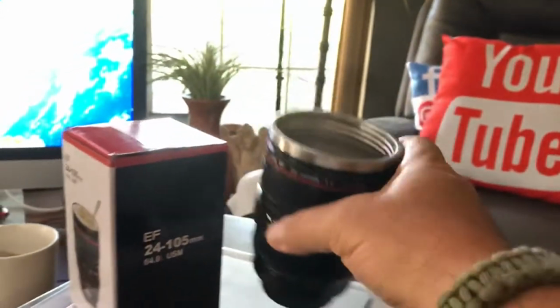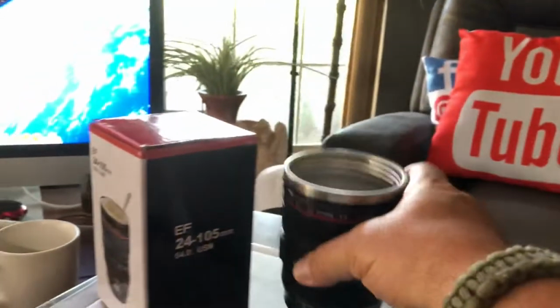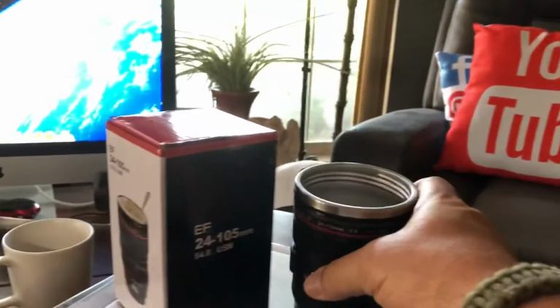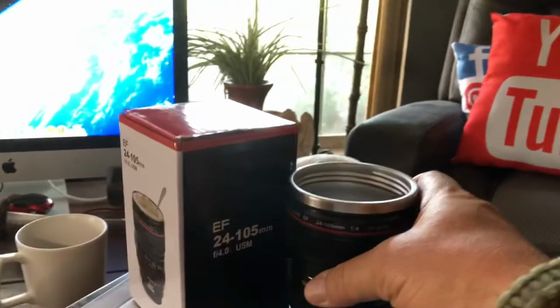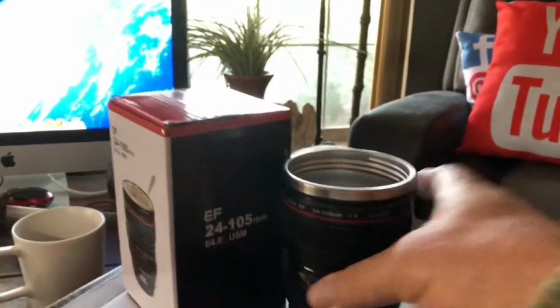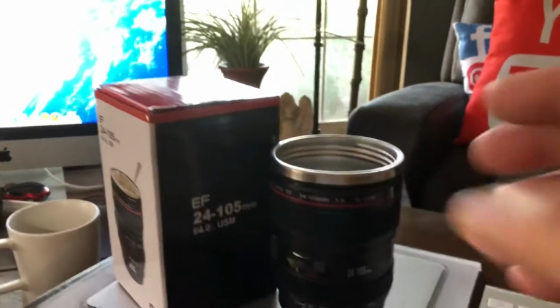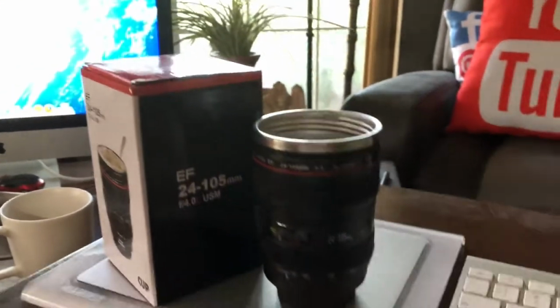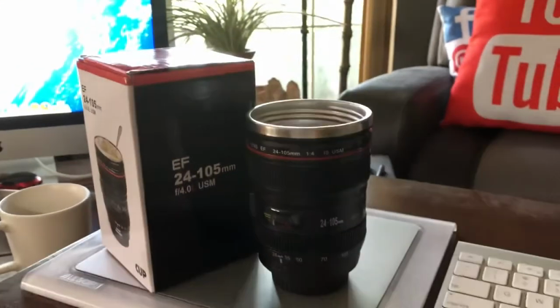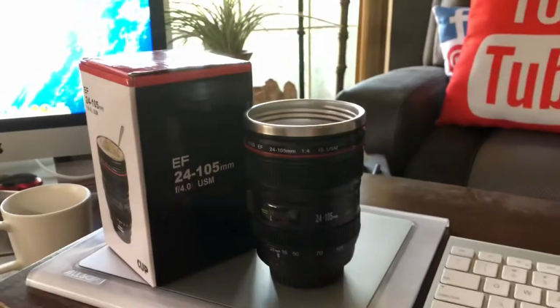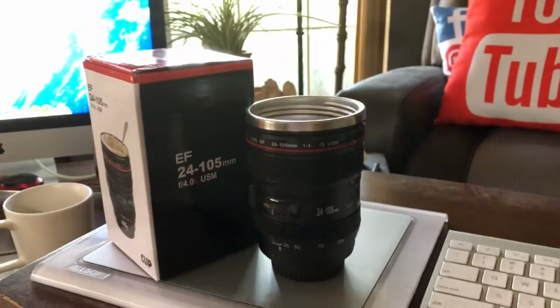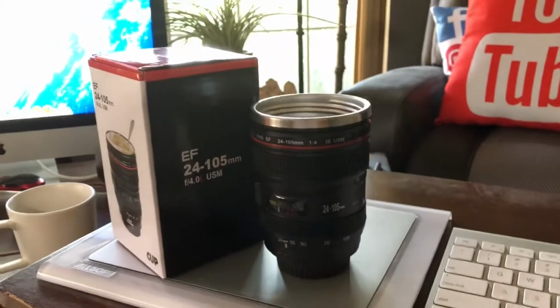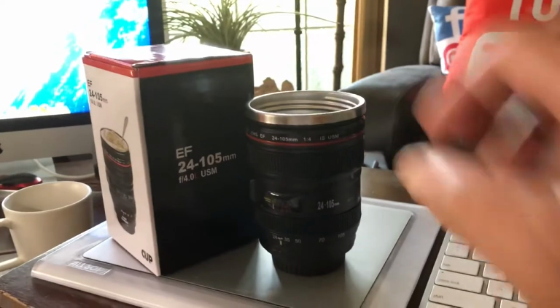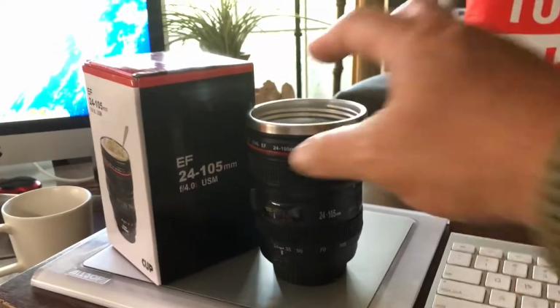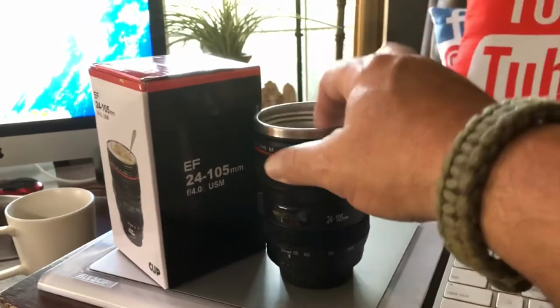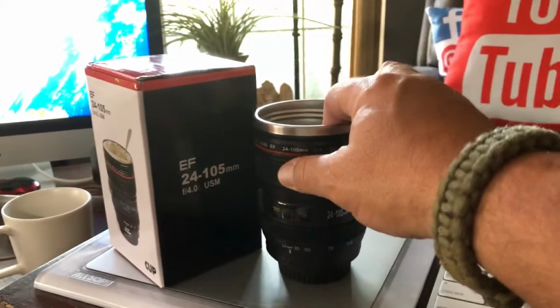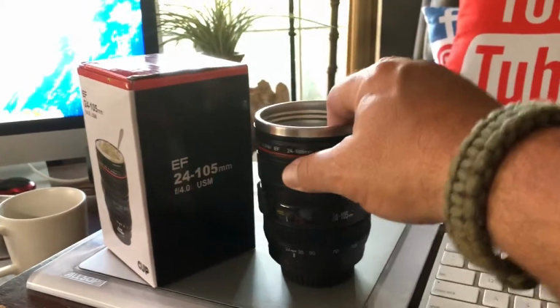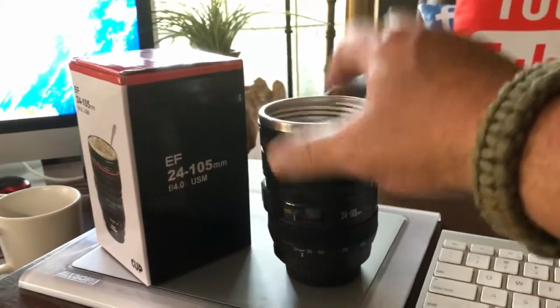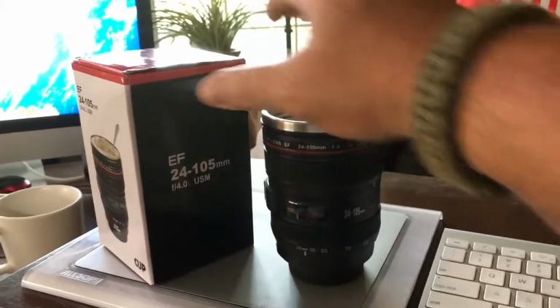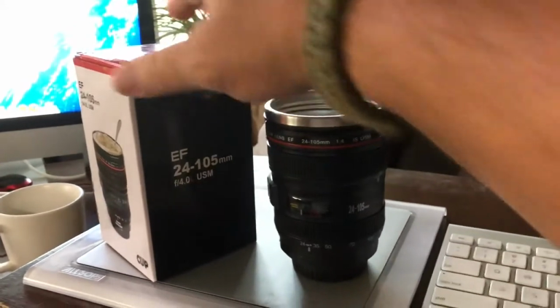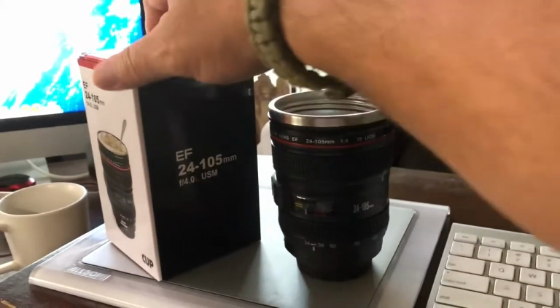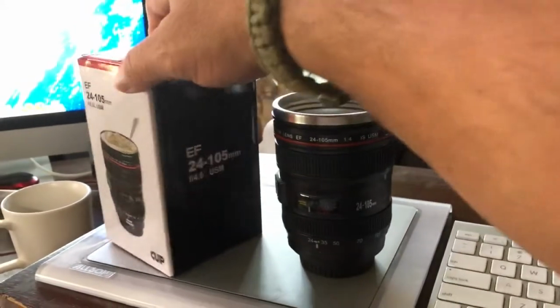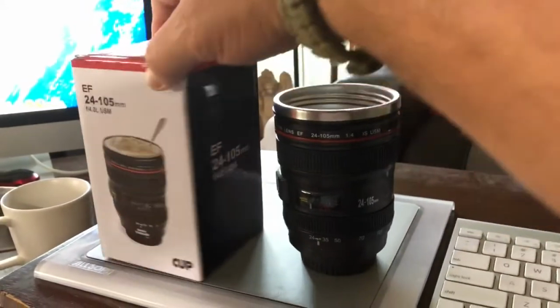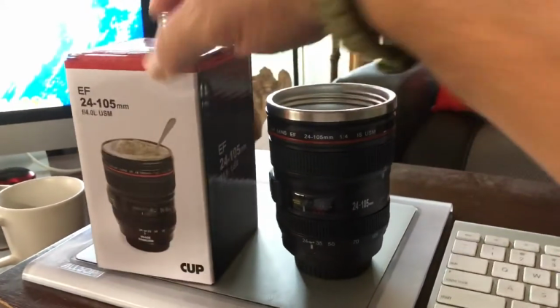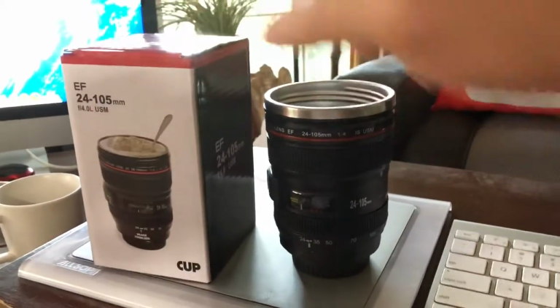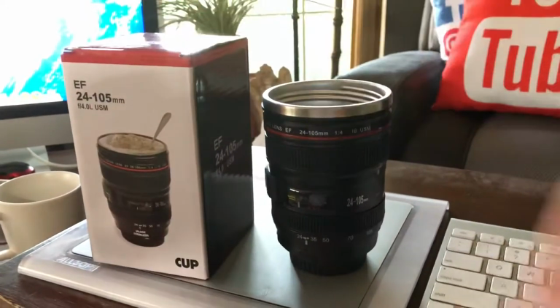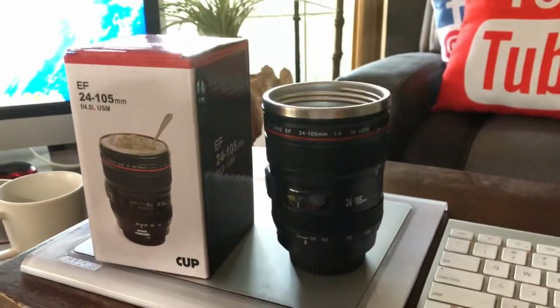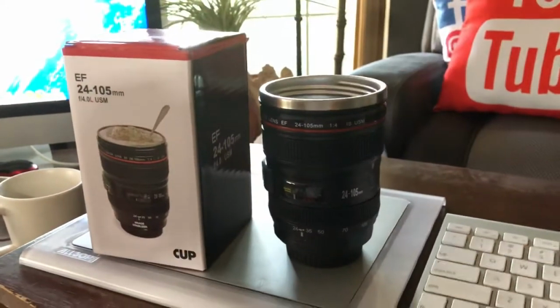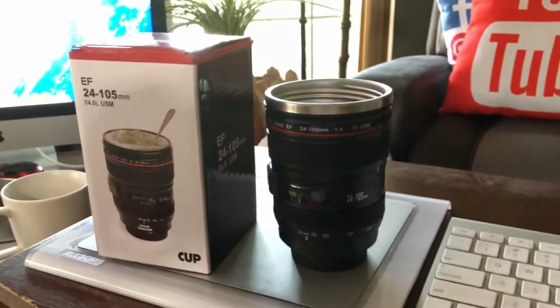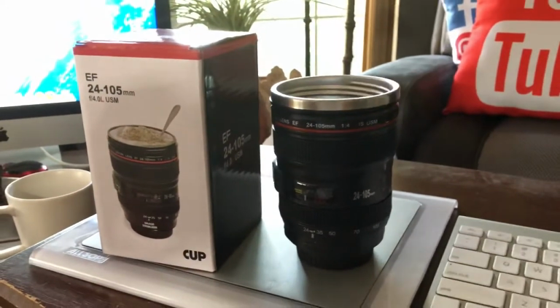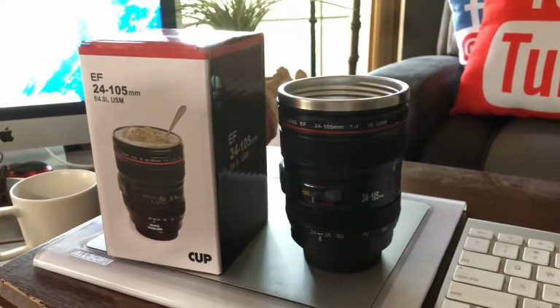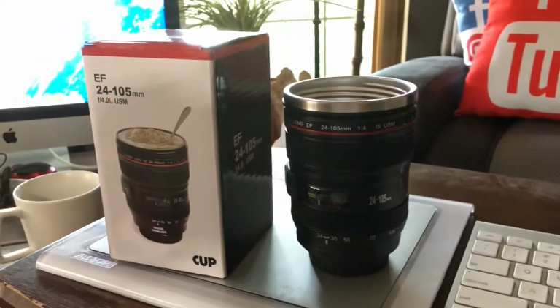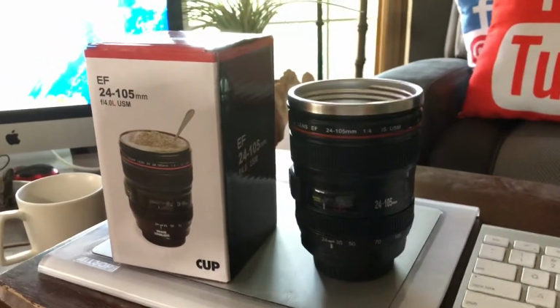I bought this one on eBay. I think it was like $7.99, free shipping and handling.